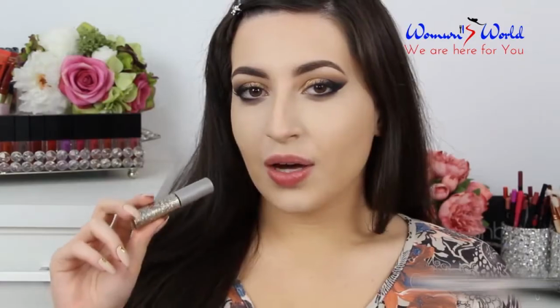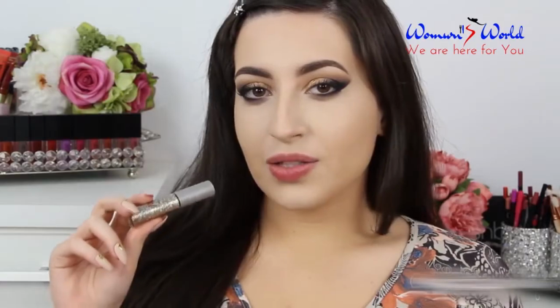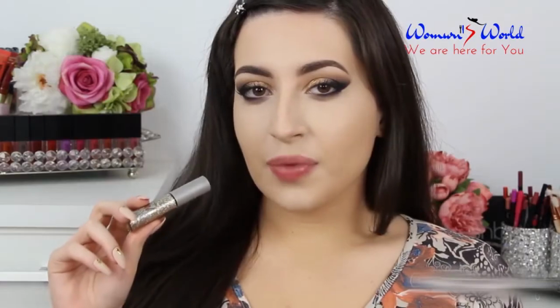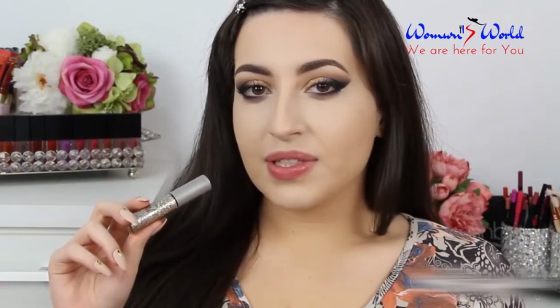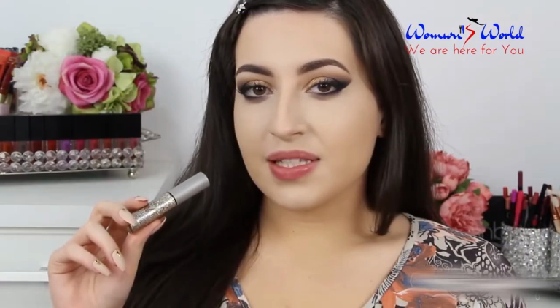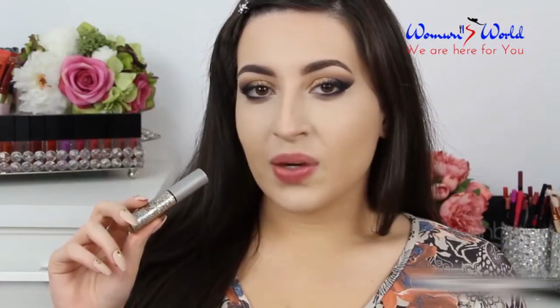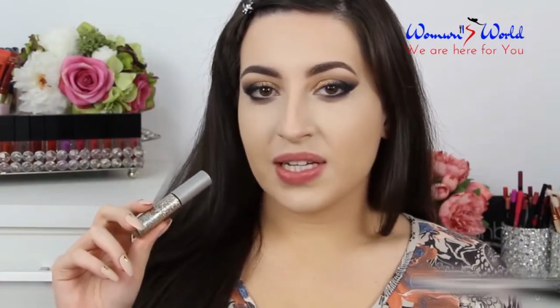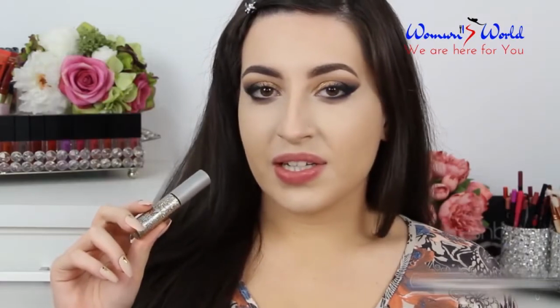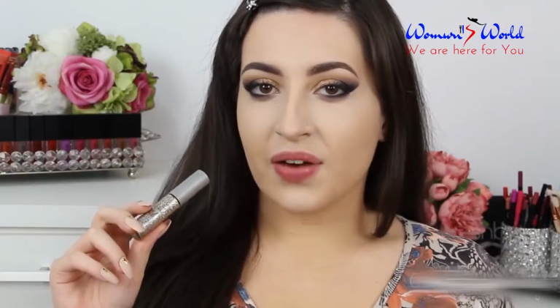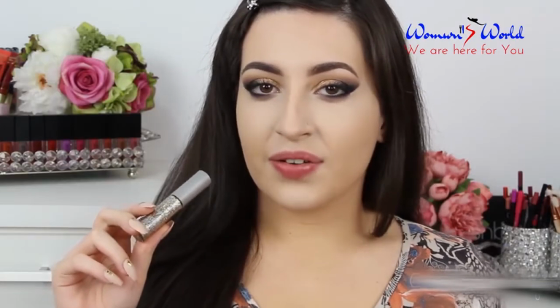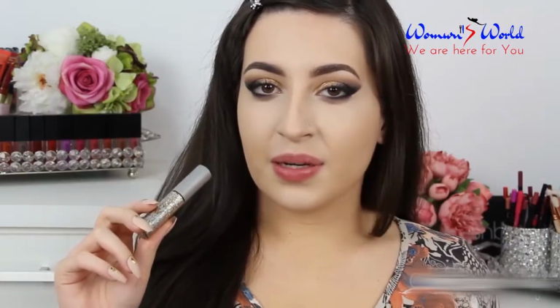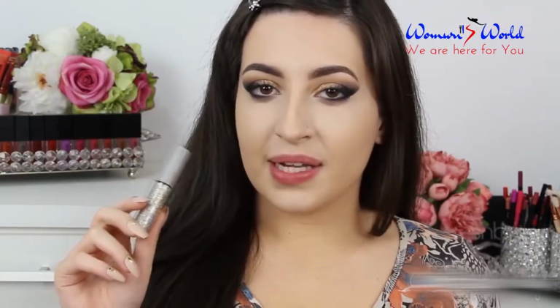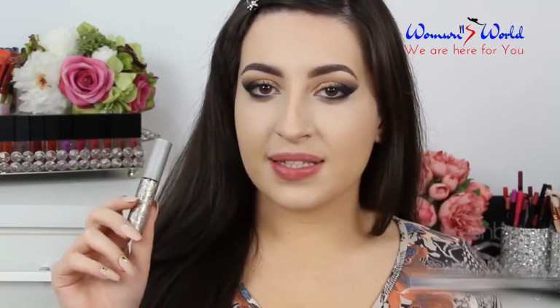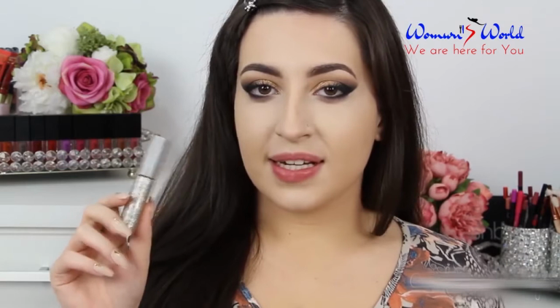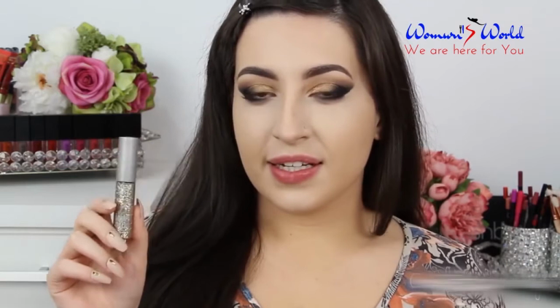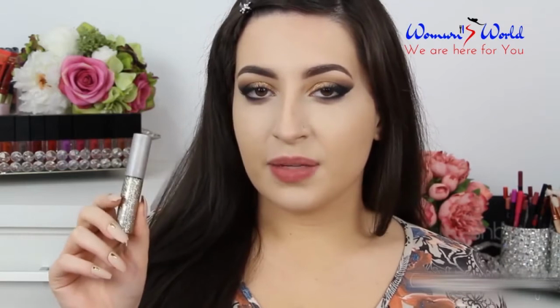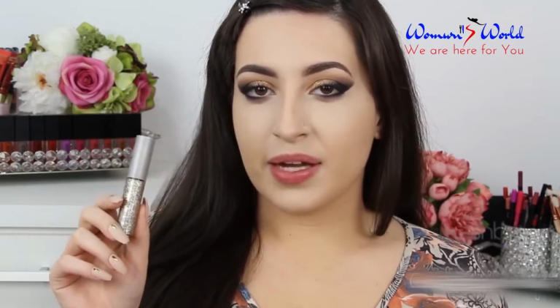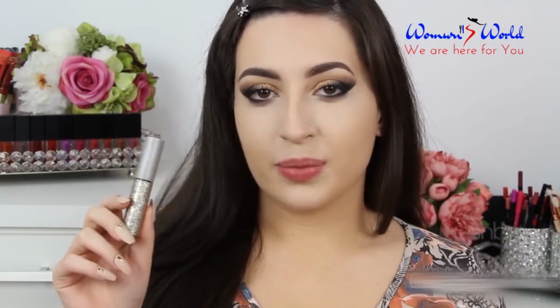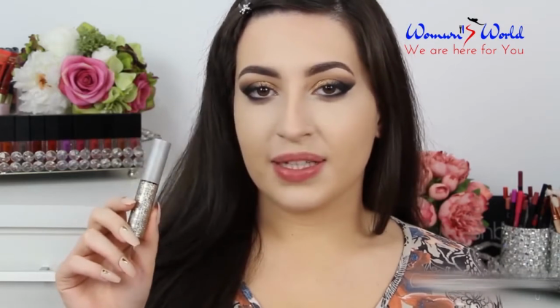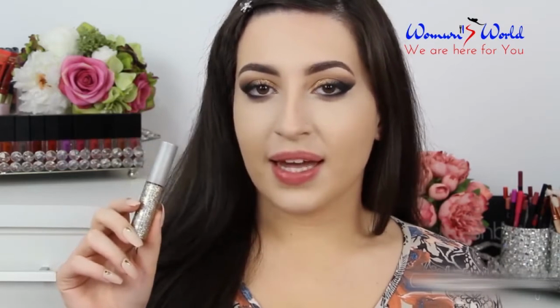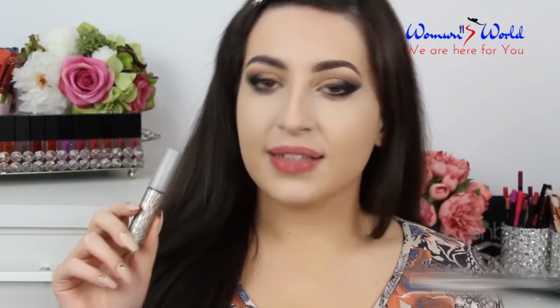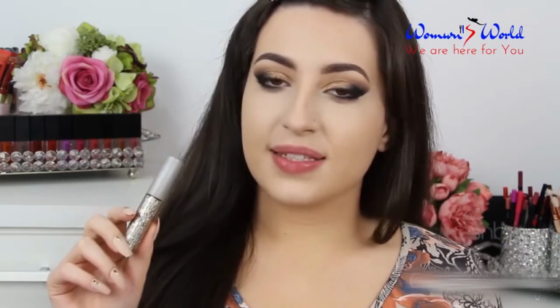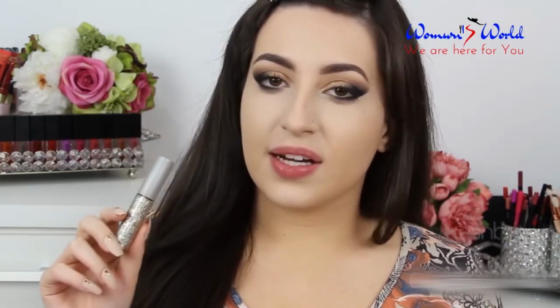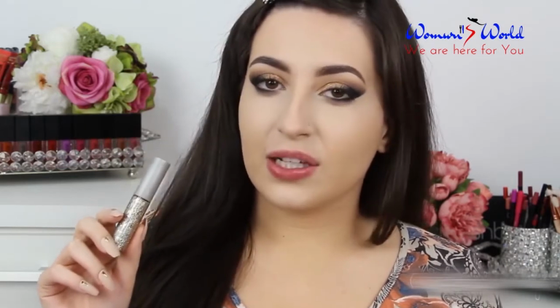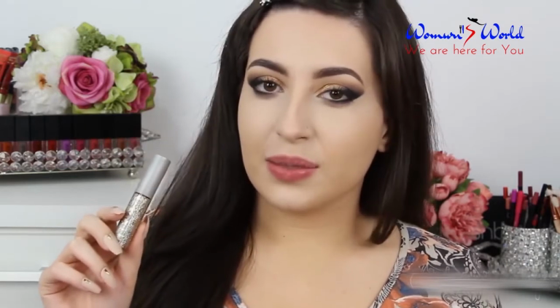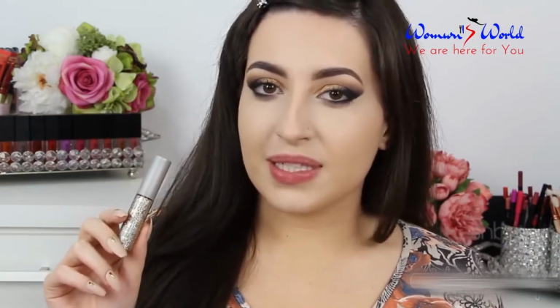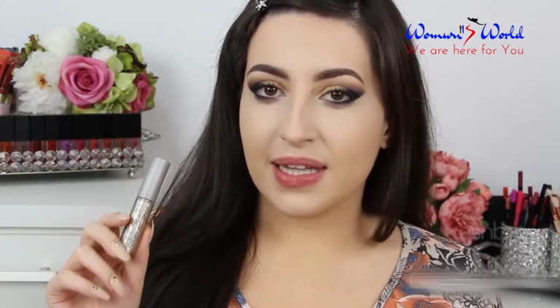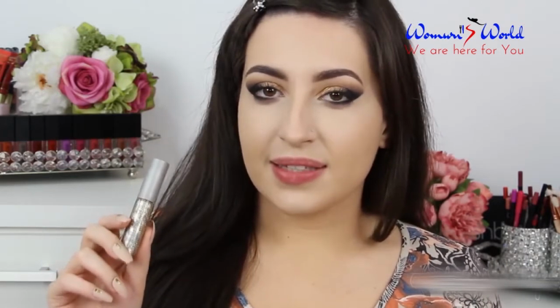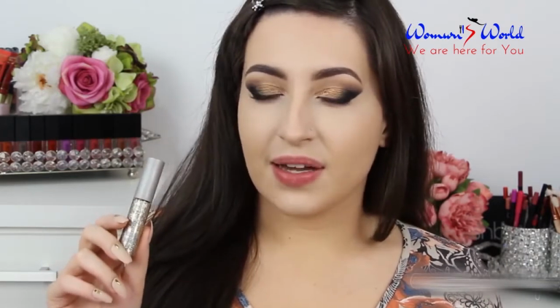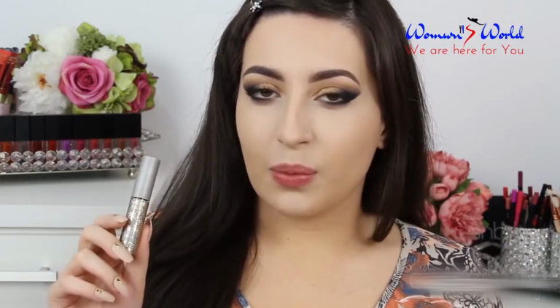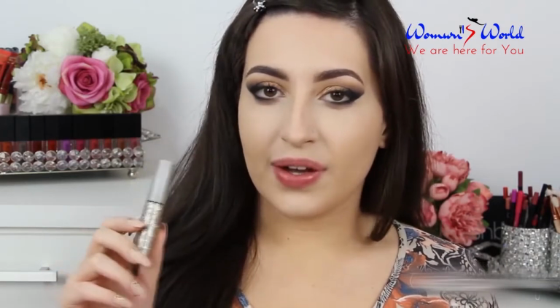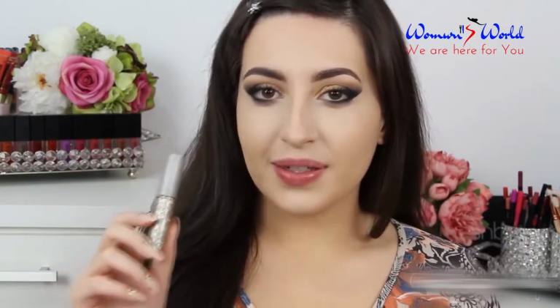On top of this gold eyeshadow, I'm going to apply this glitter by Urban Decay. This is the color Midnight Cowboy.